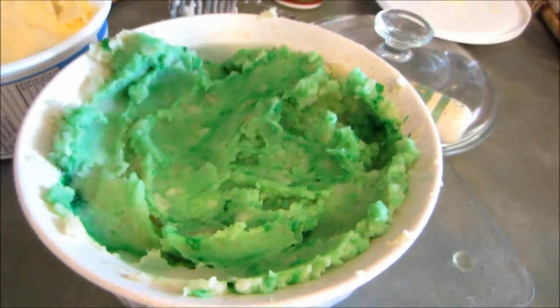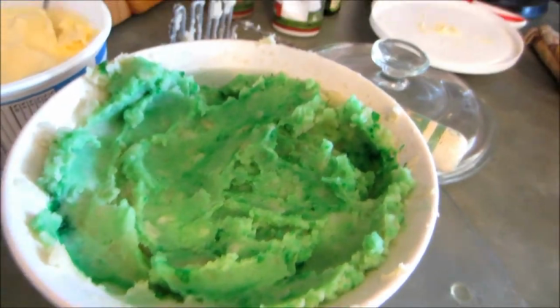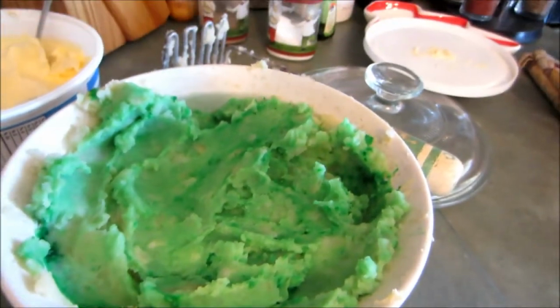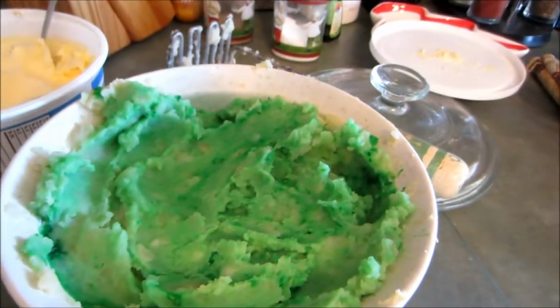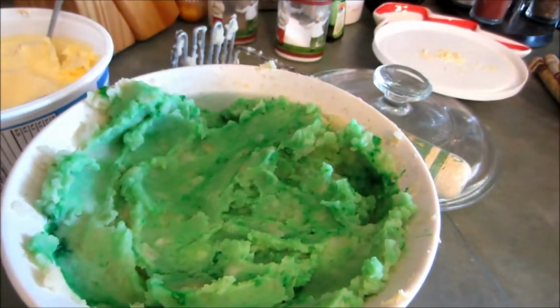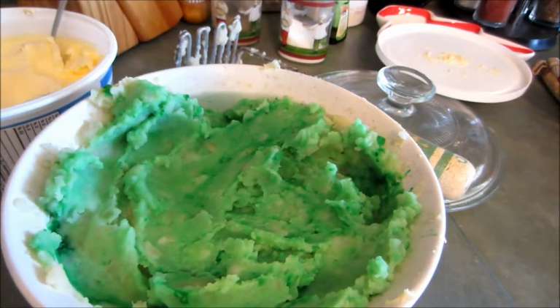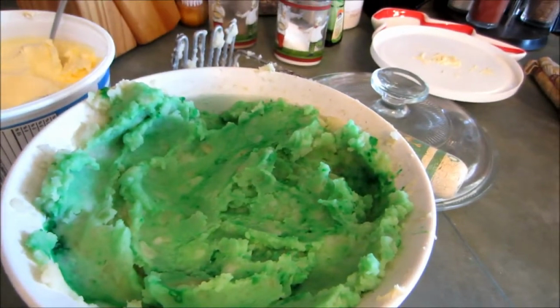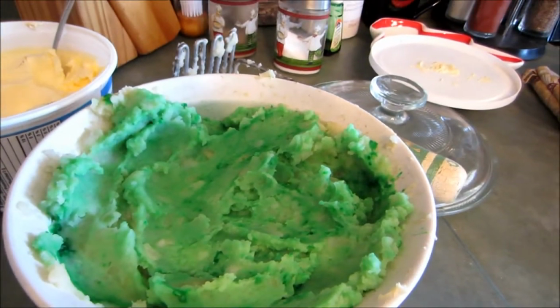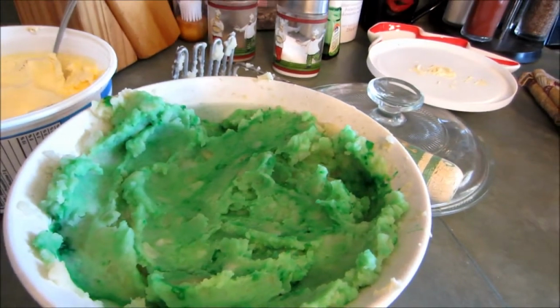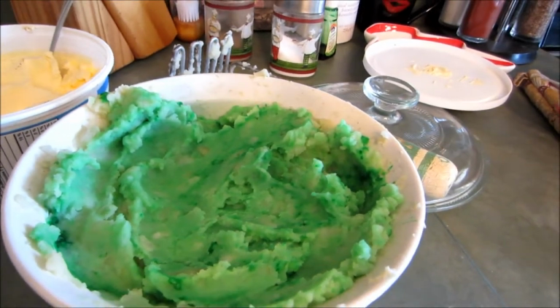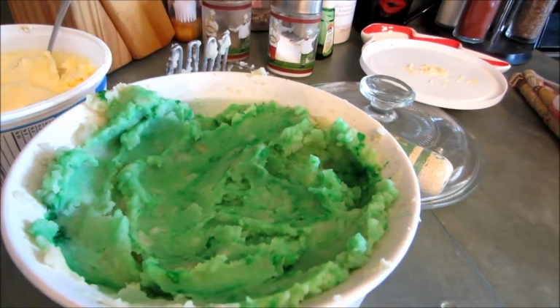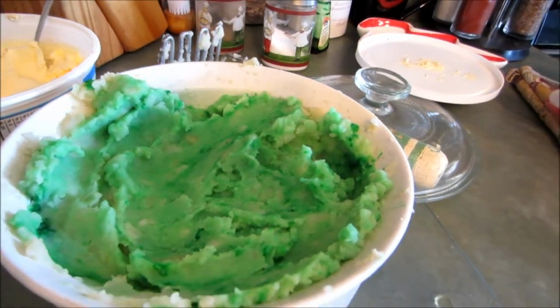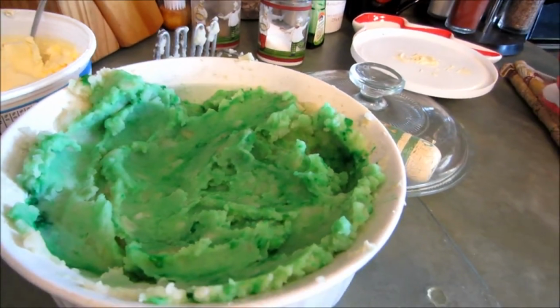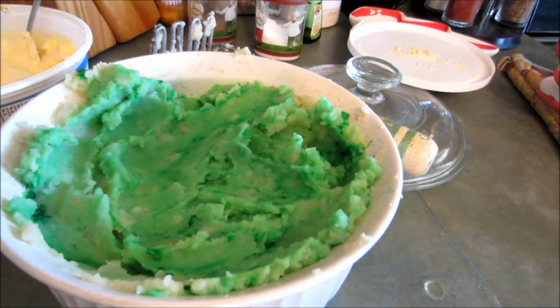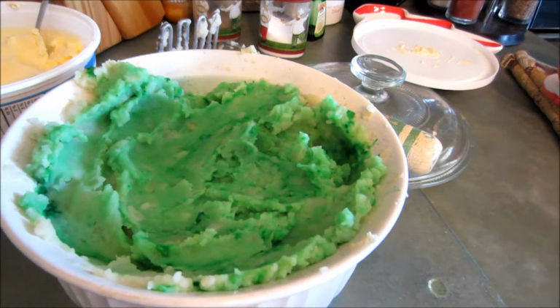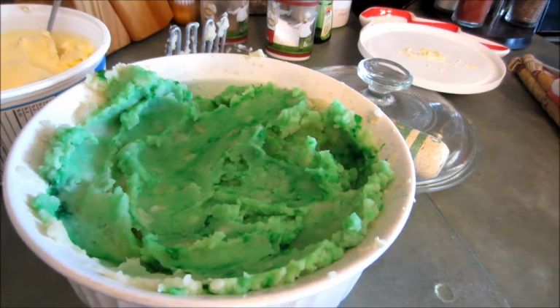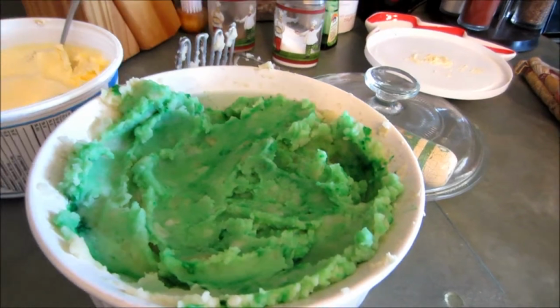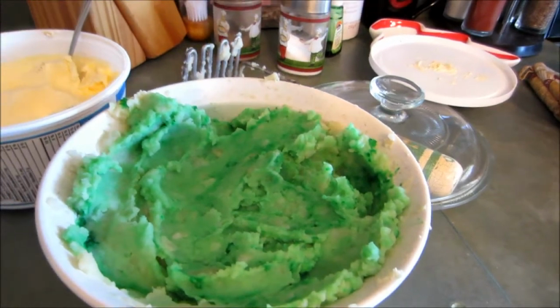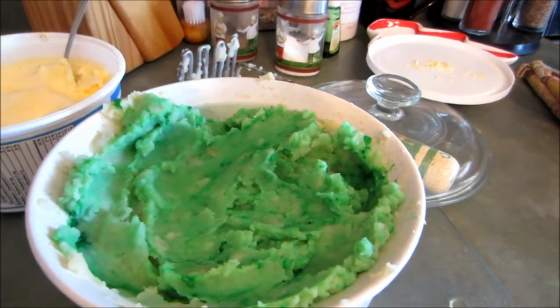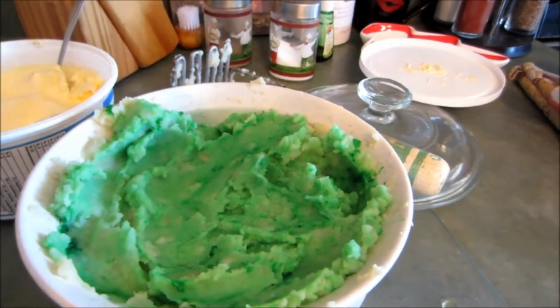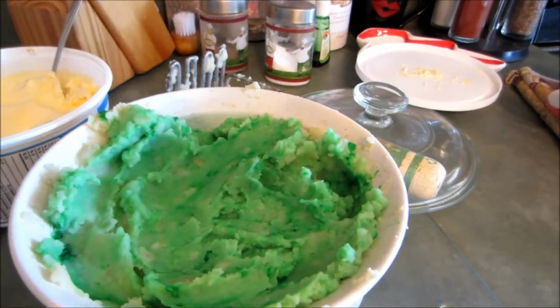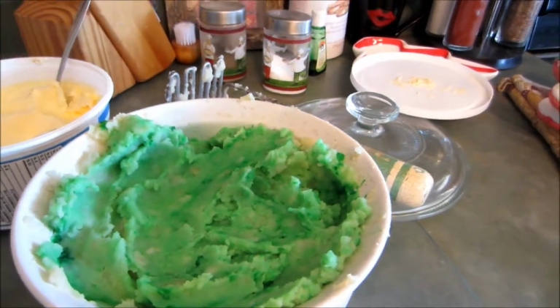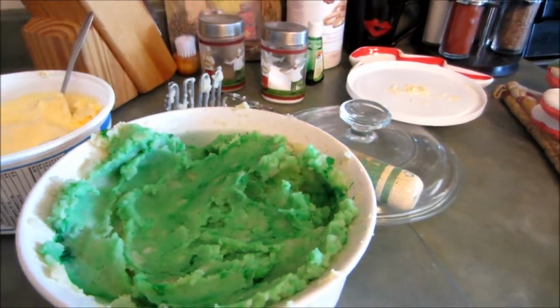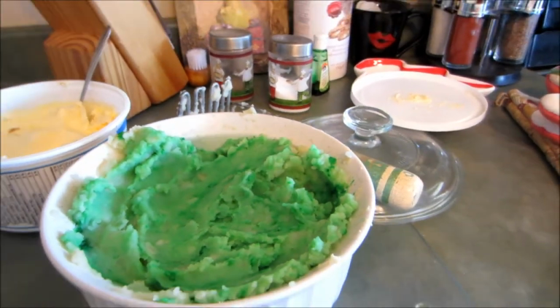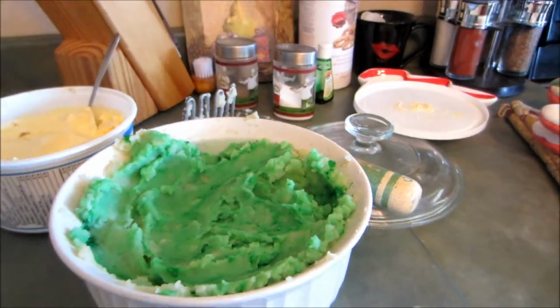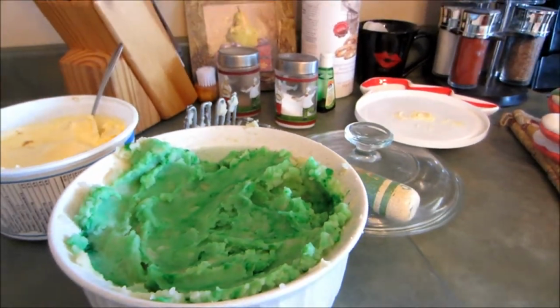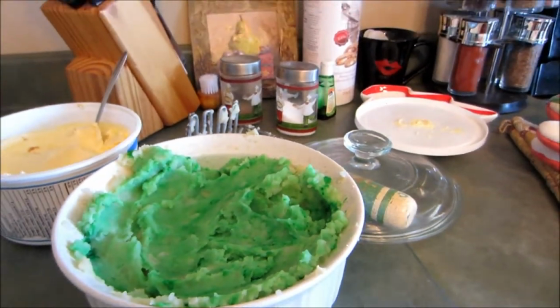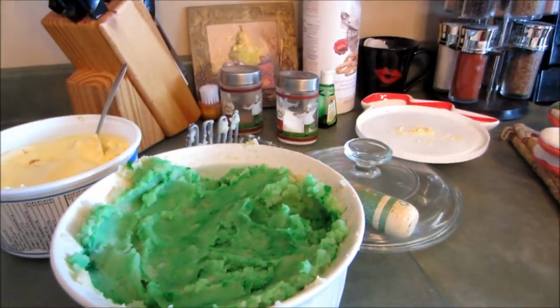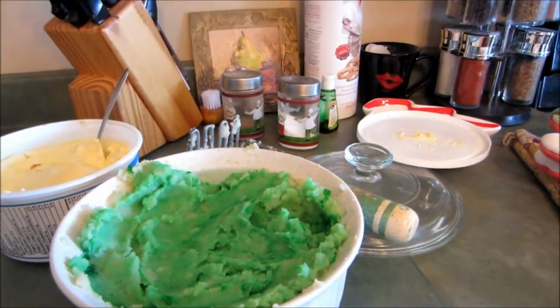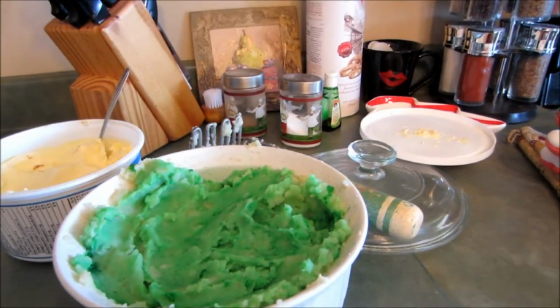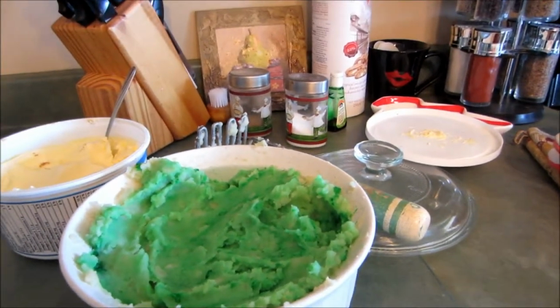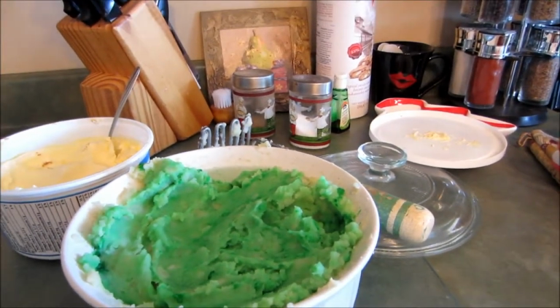And last but not least, I add in food coloring for St. Patrick's Day. So there you have it.